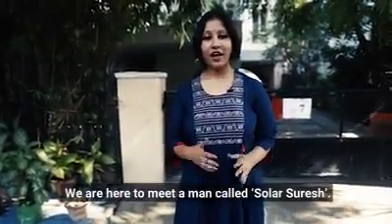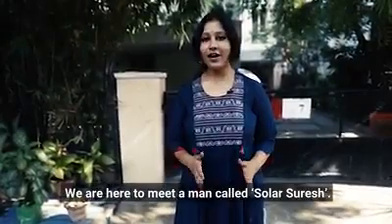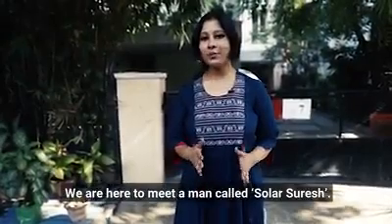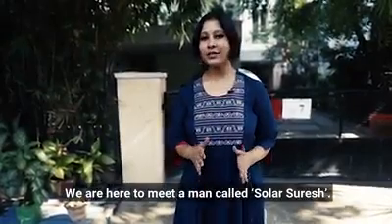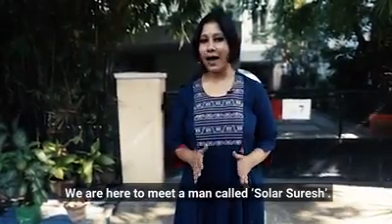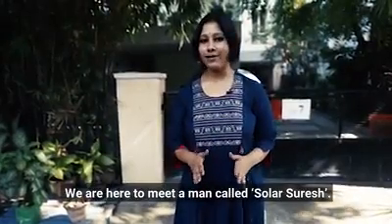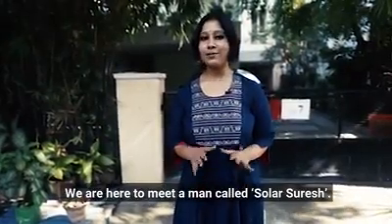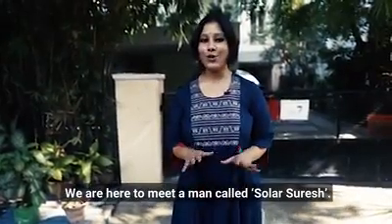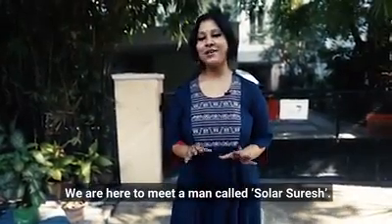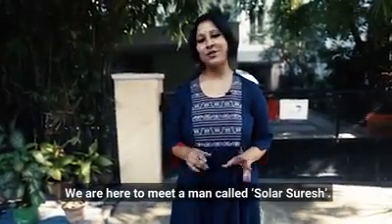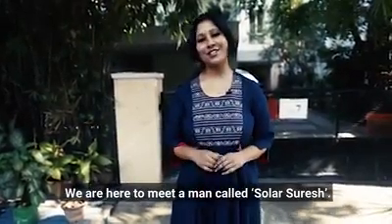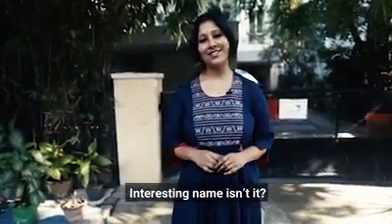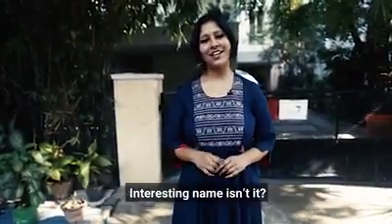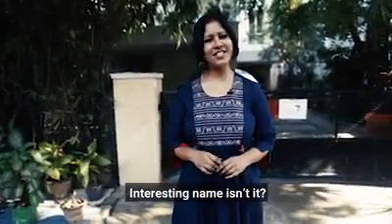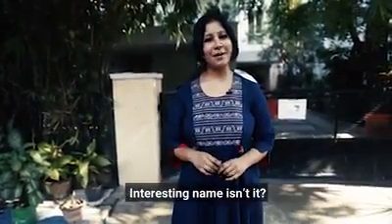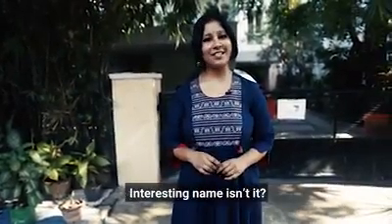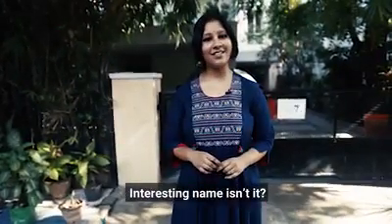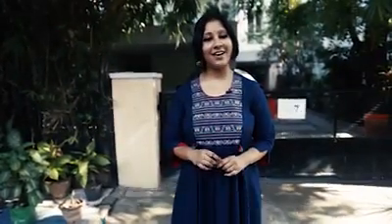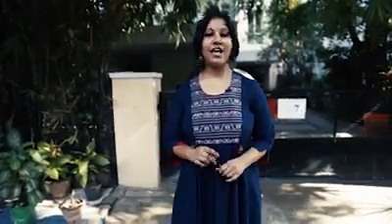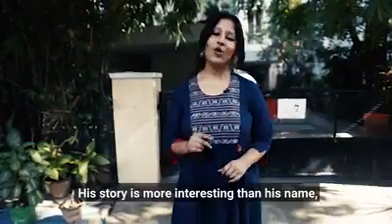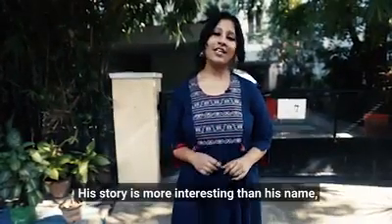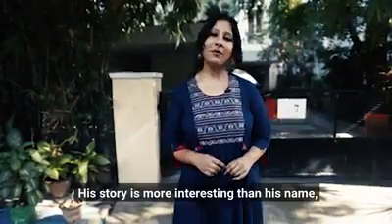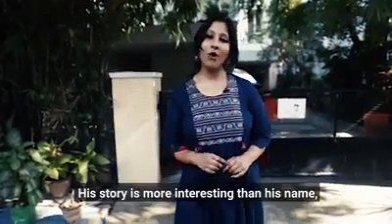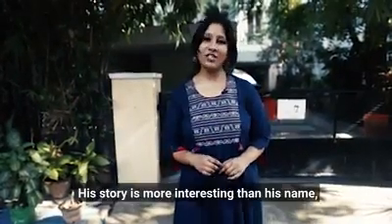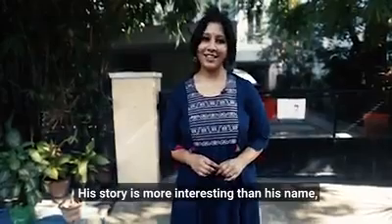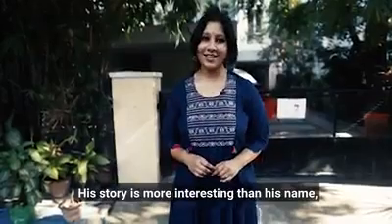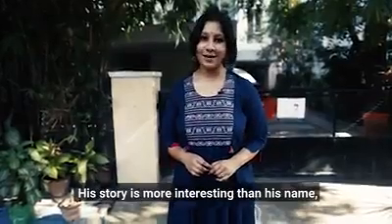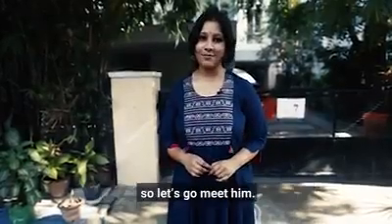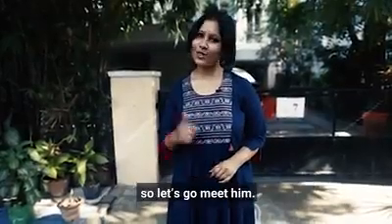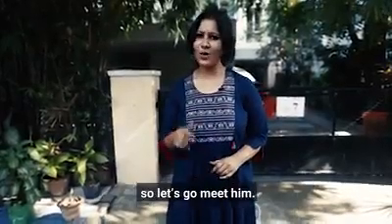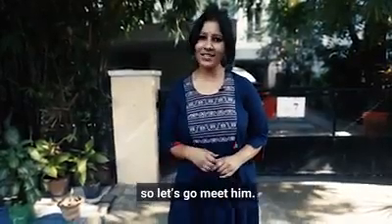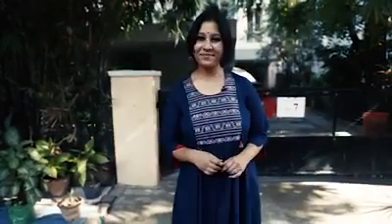We're here to meet a man named Solar Suresh. Interesting name, isn't it? His story is even more interesting than his name. So let's go meet him.